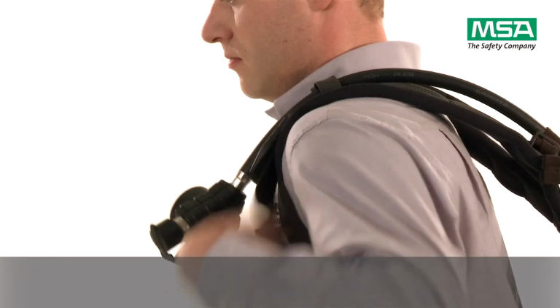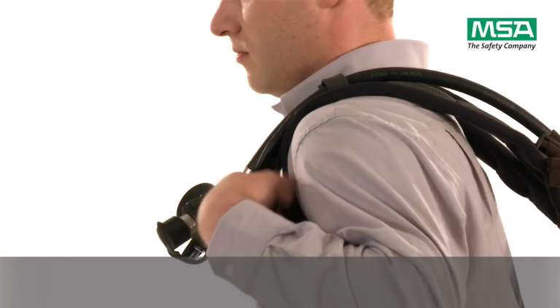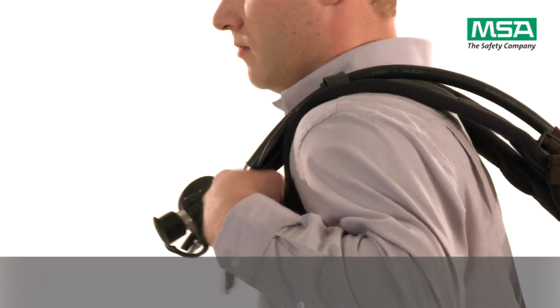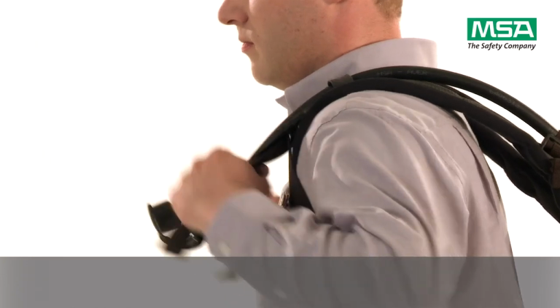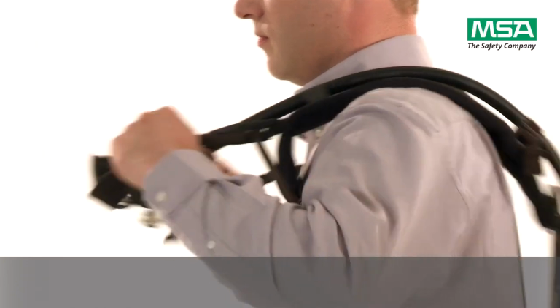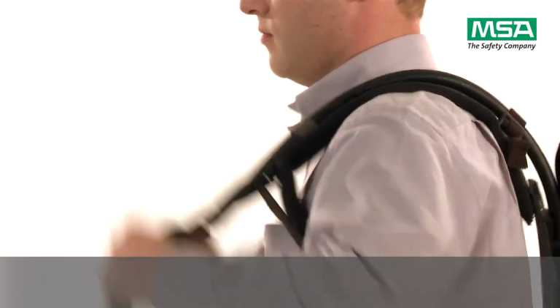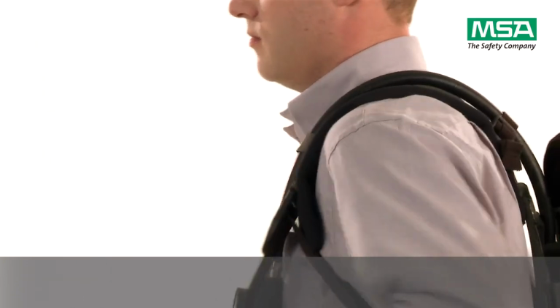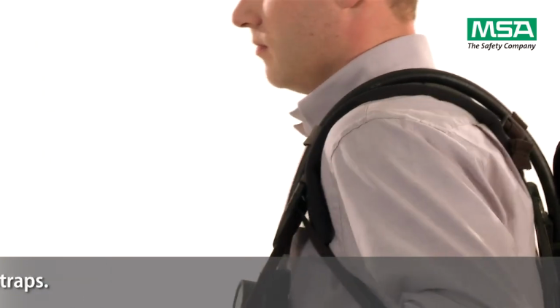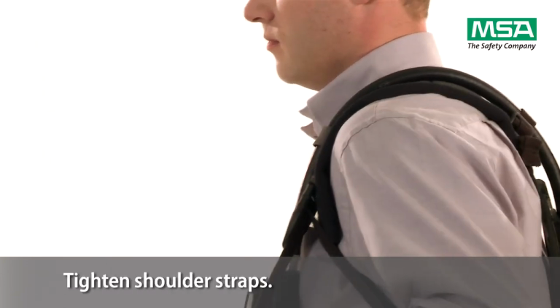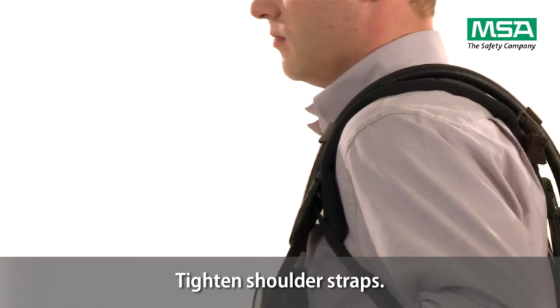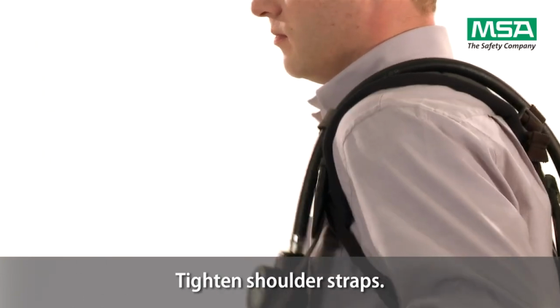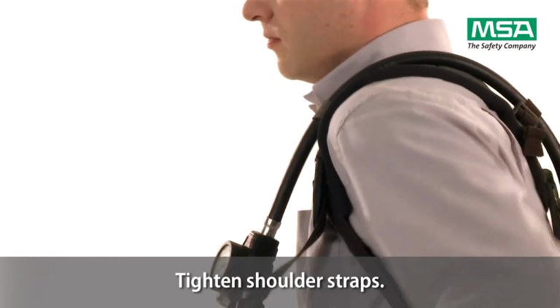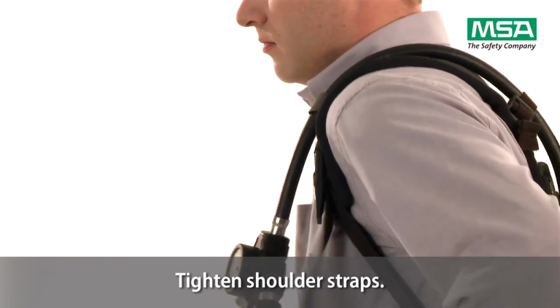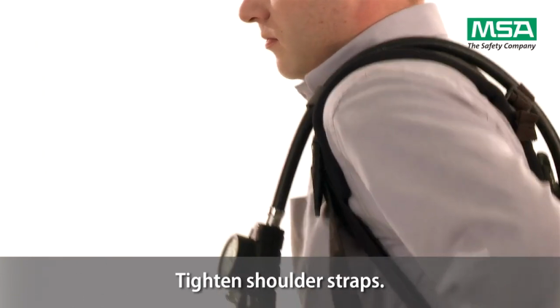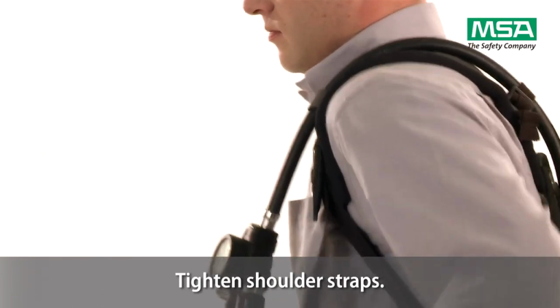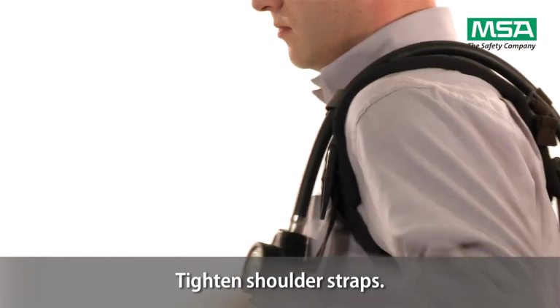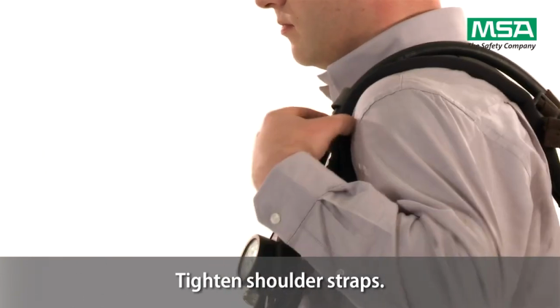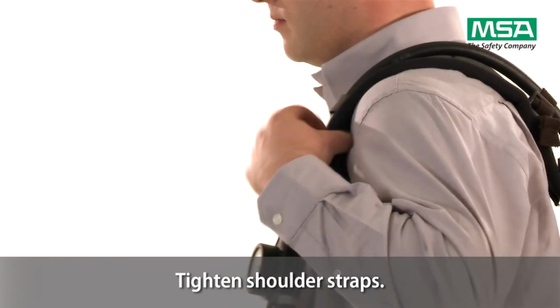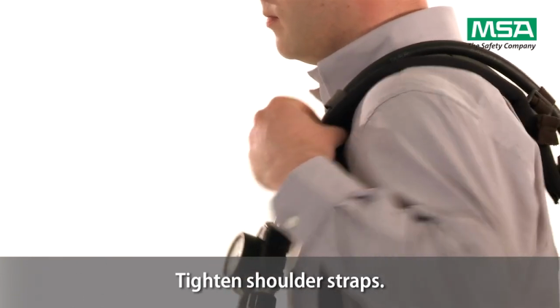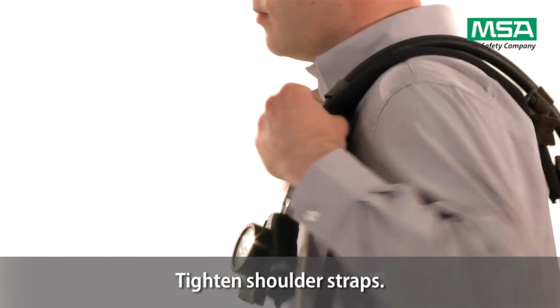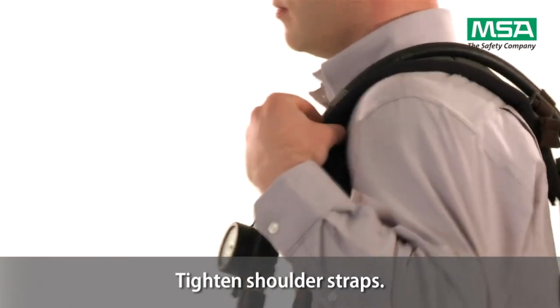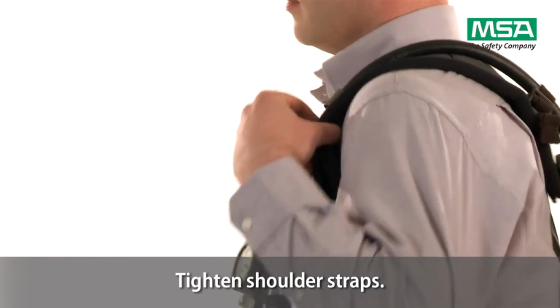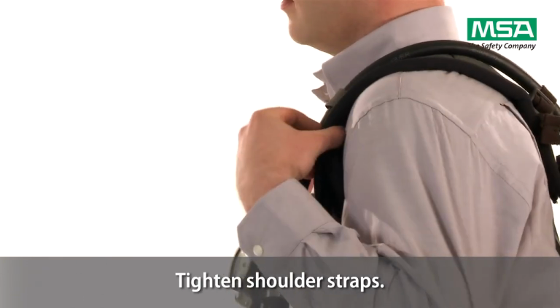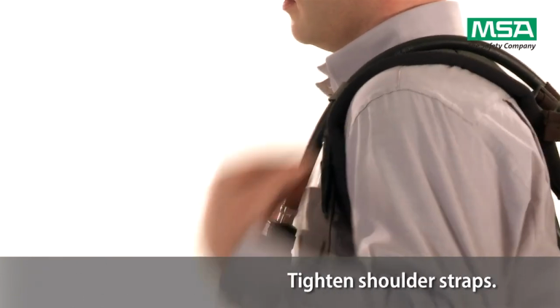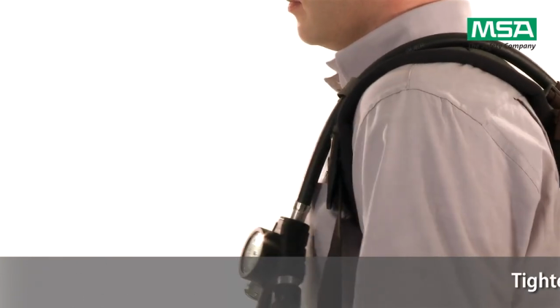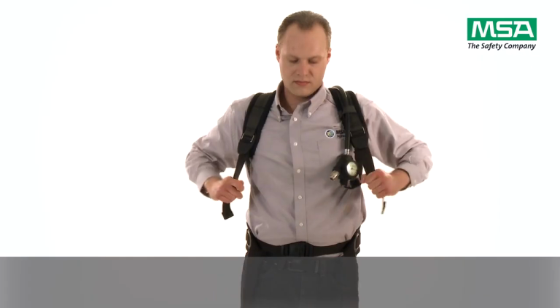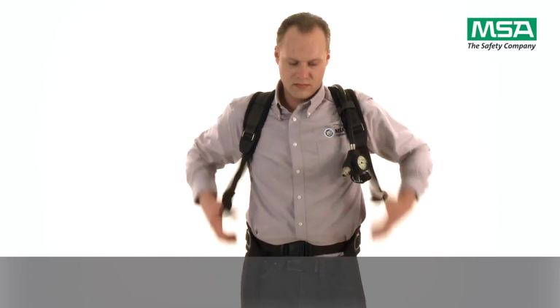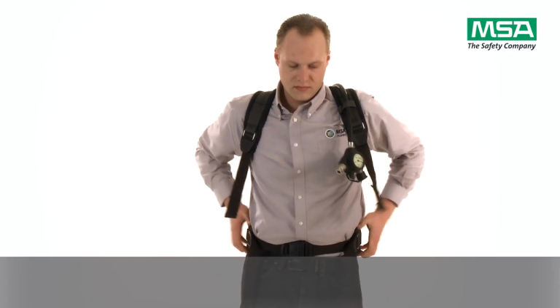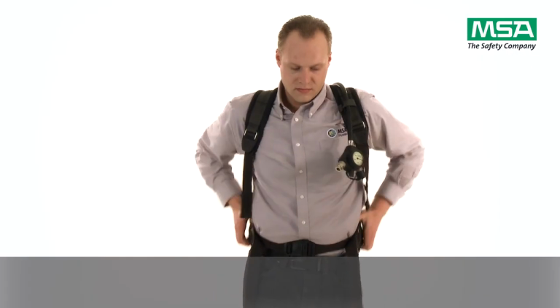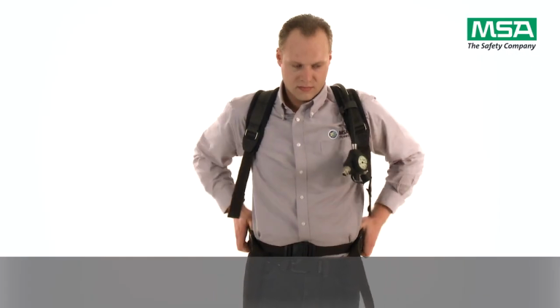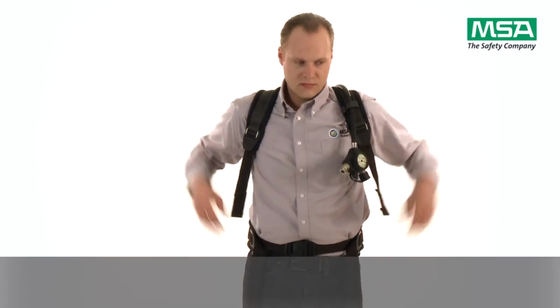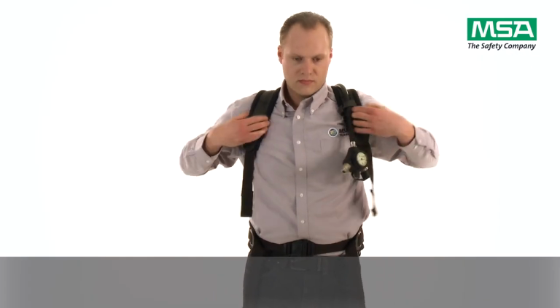Tighten shoulder straps until back plate fits comfortably. Most of the weight should still be on the hip.